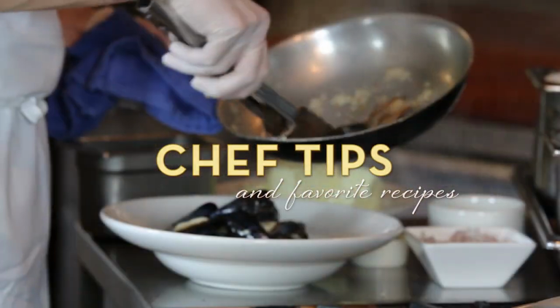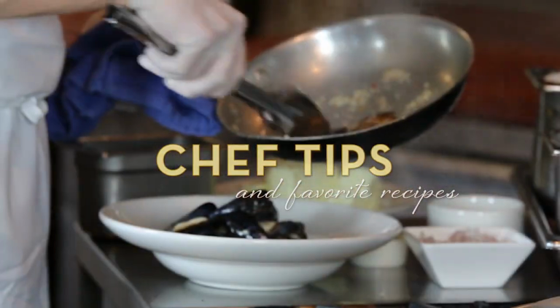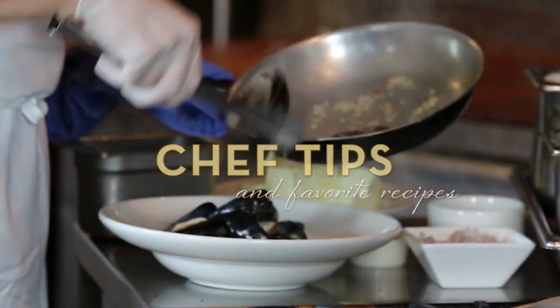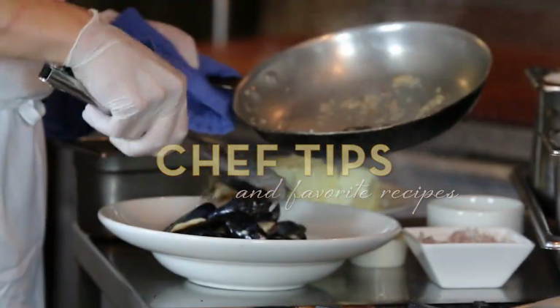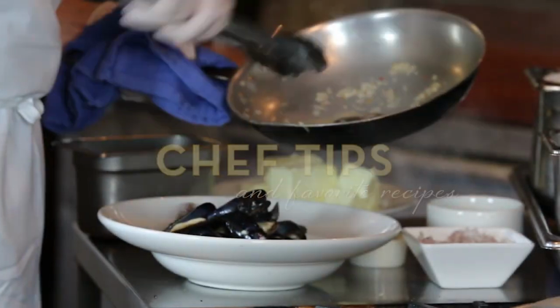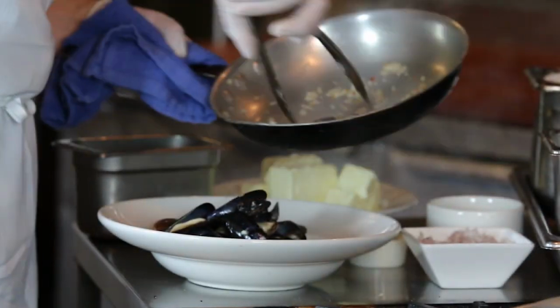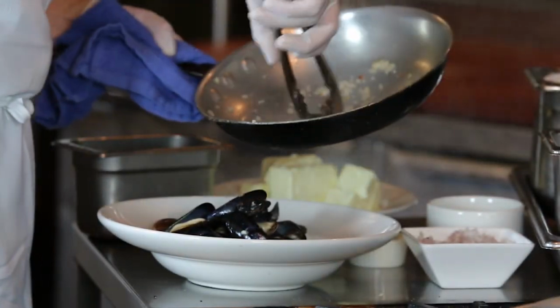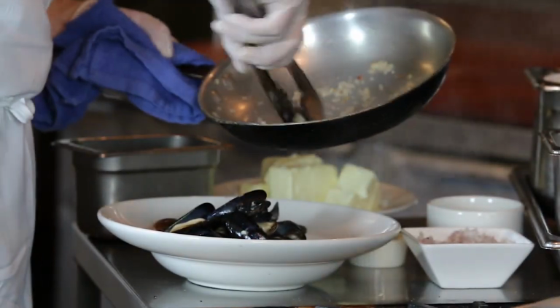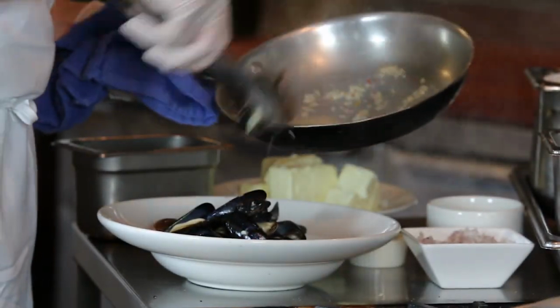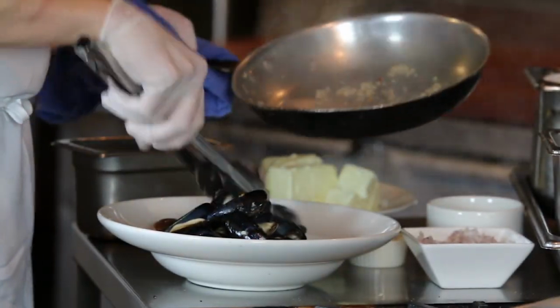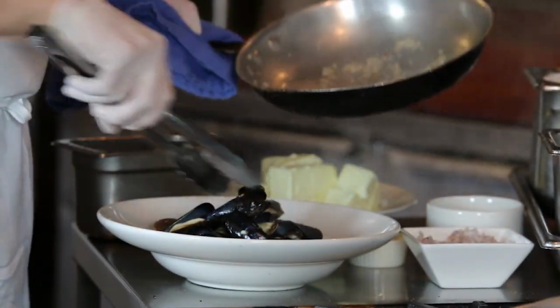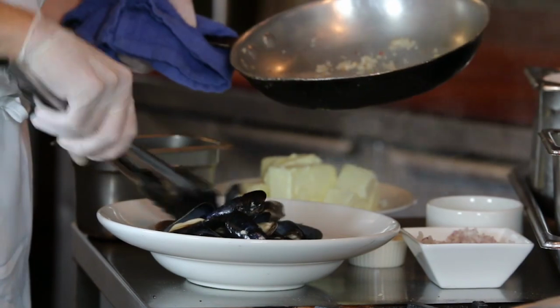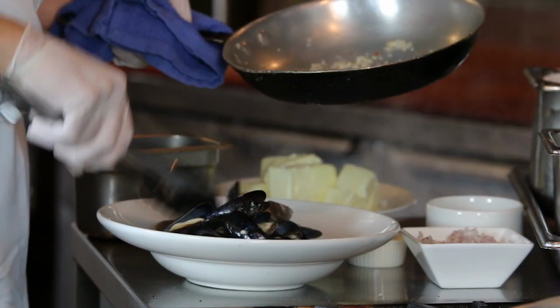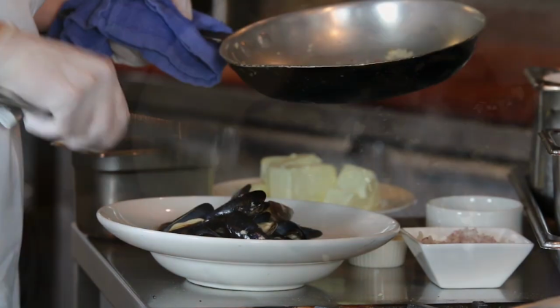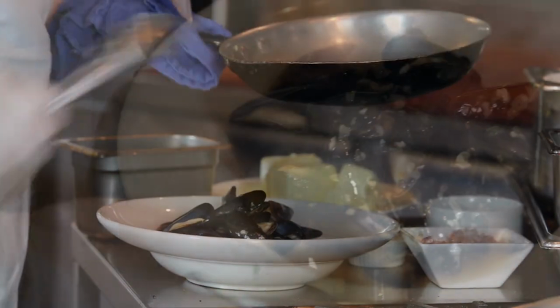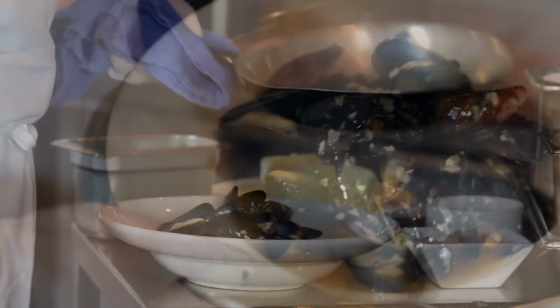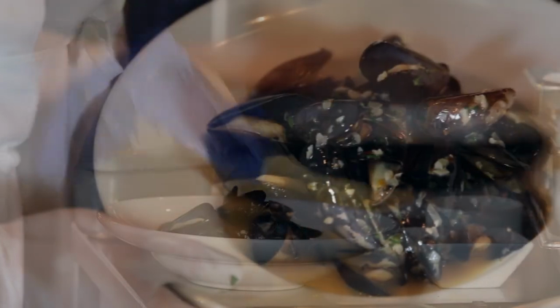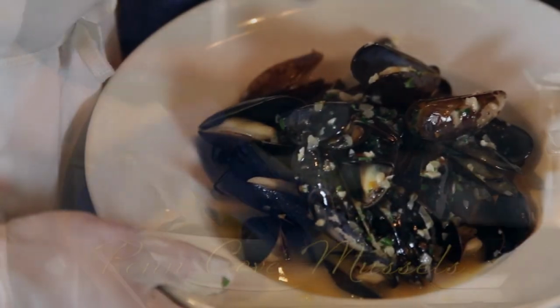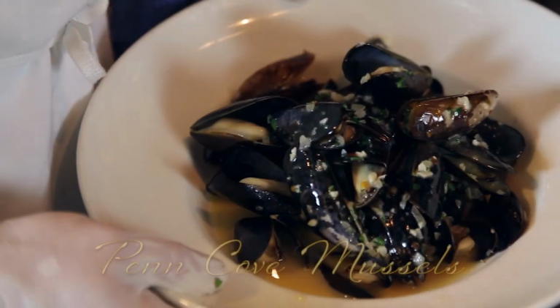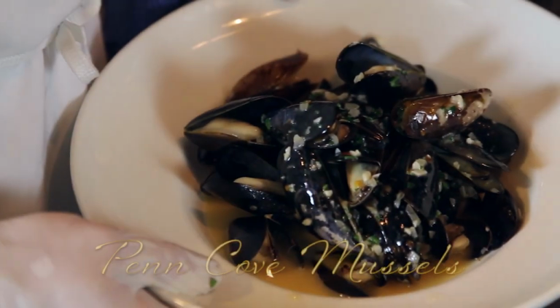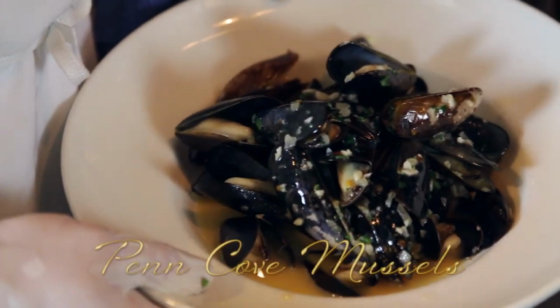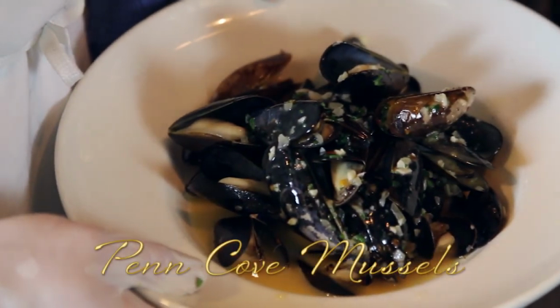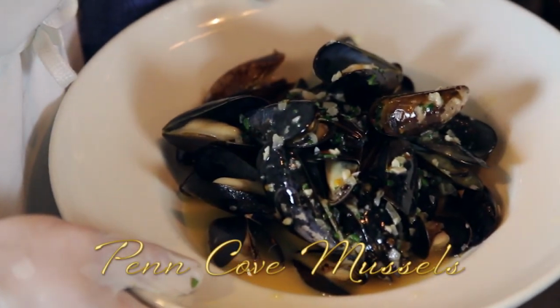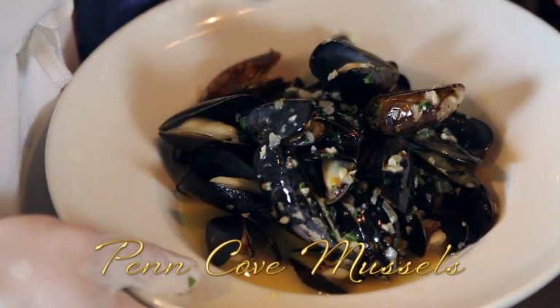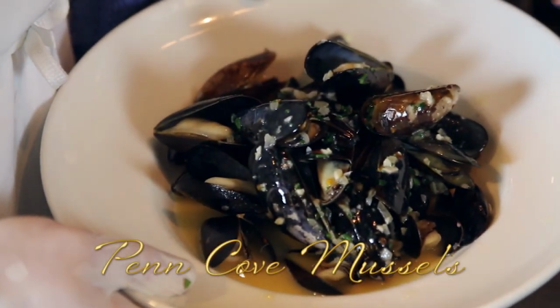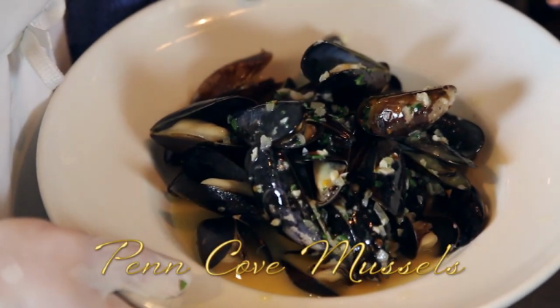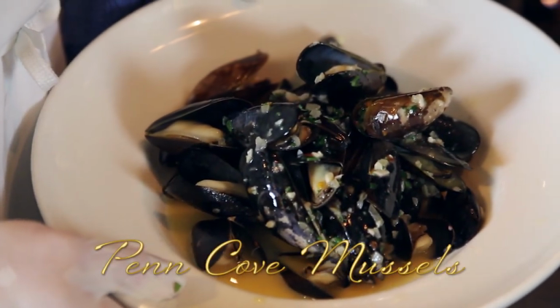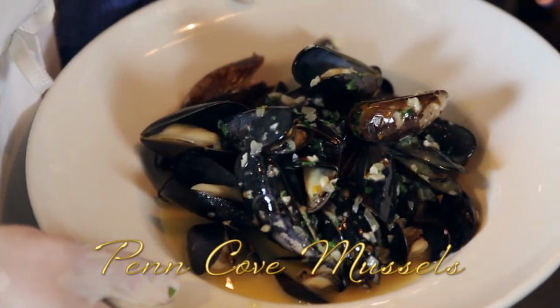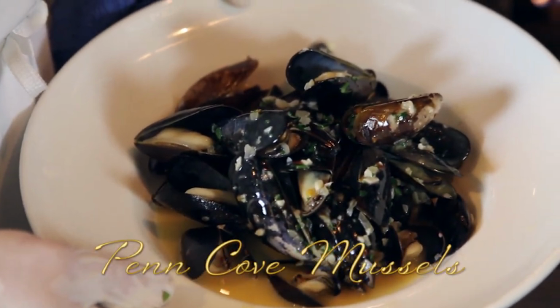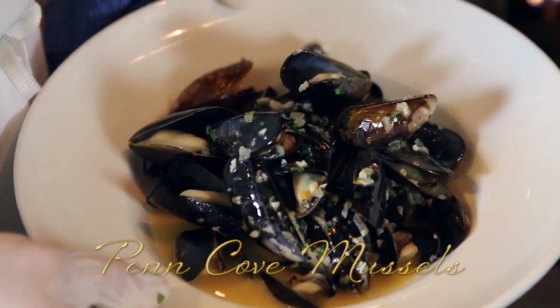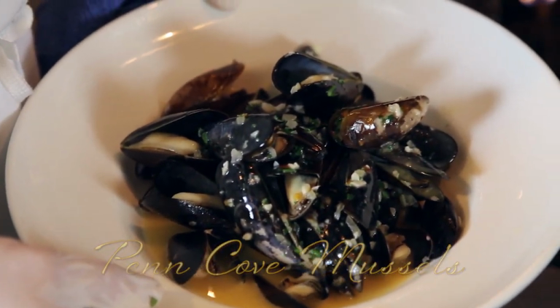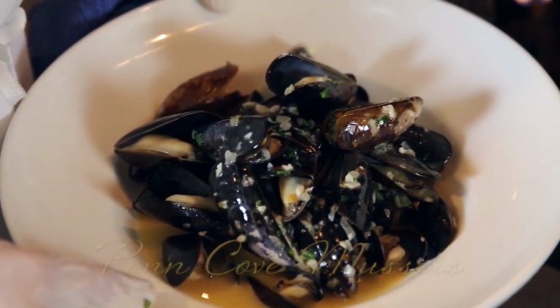Hi, my name is Wes. I'm the chef at Aquavail Gaucho, and today I'm just going to show you how to make a very simple mussel preparation.